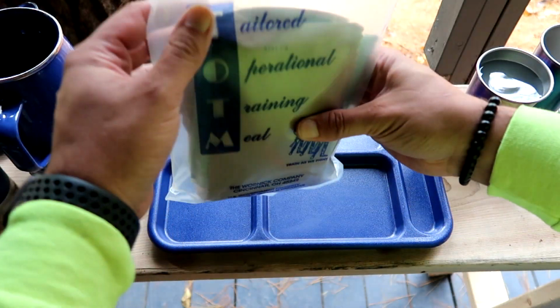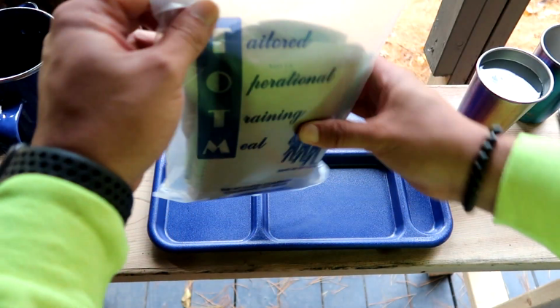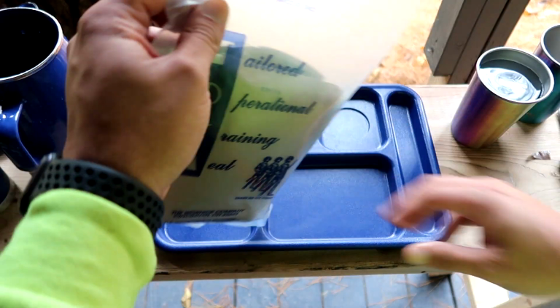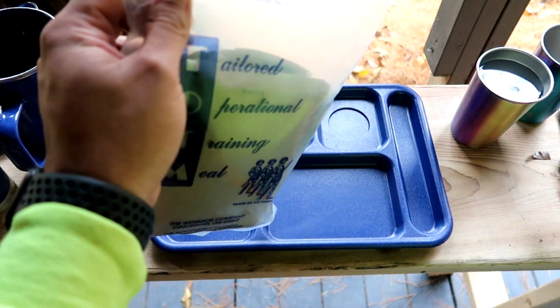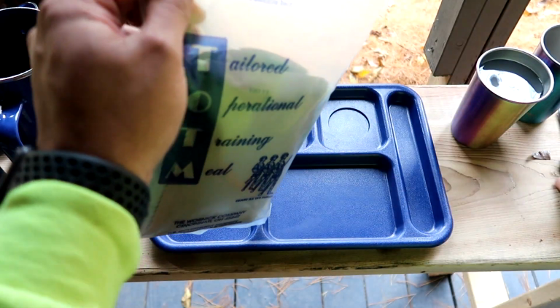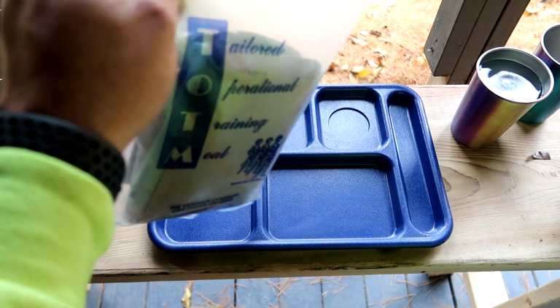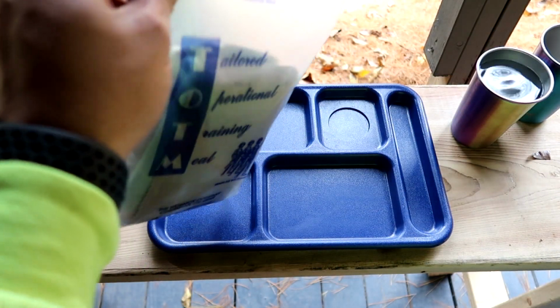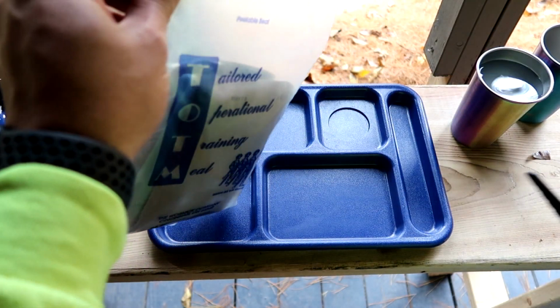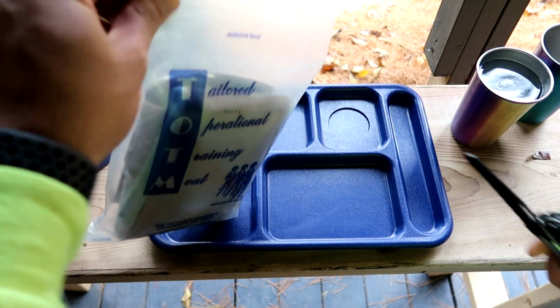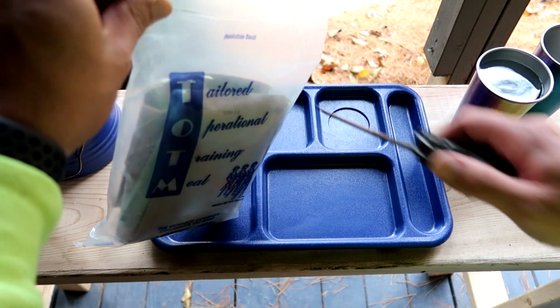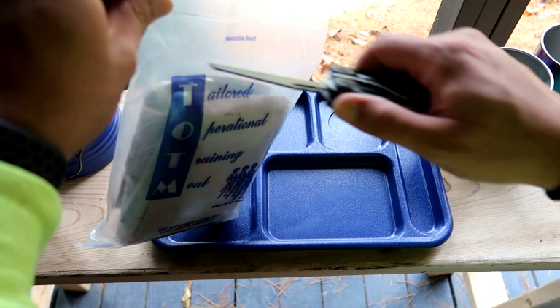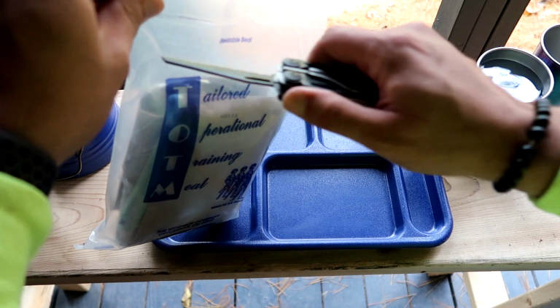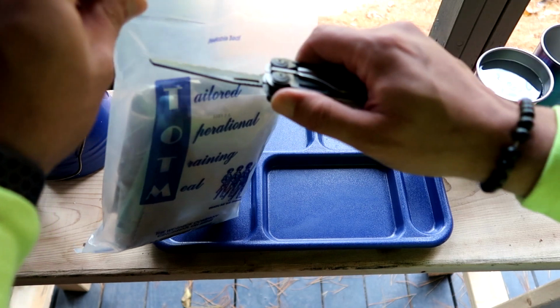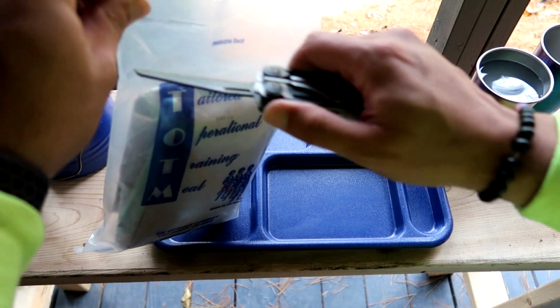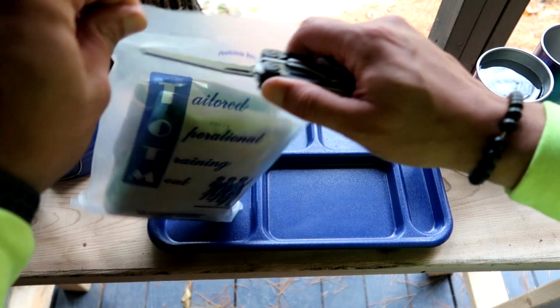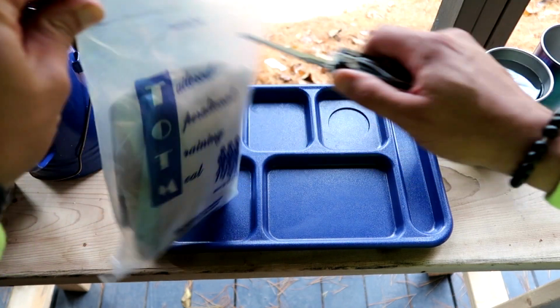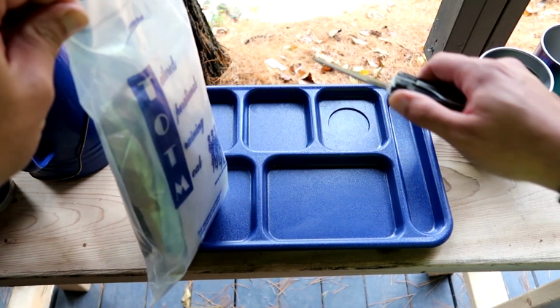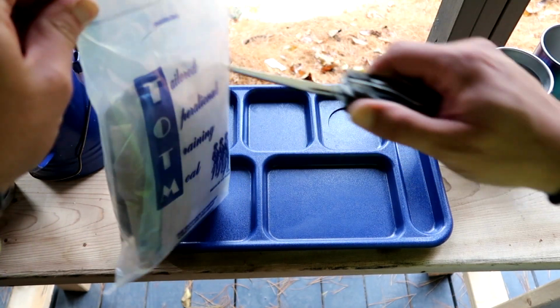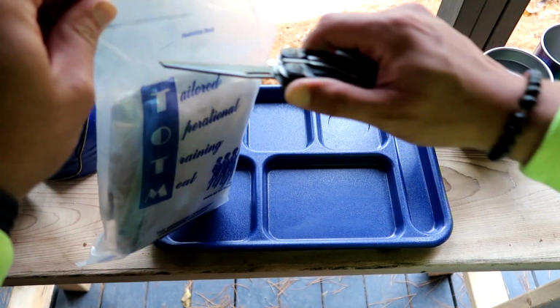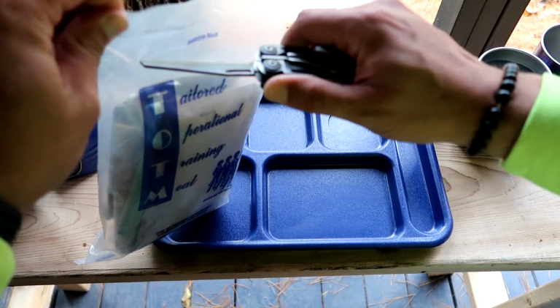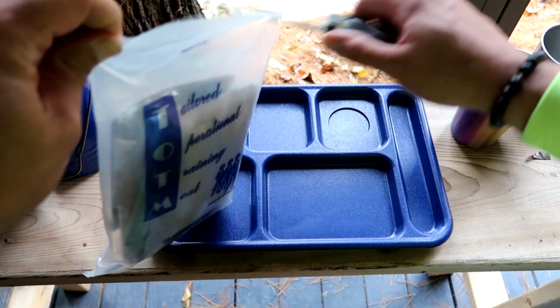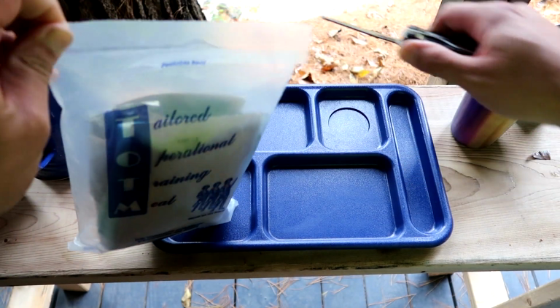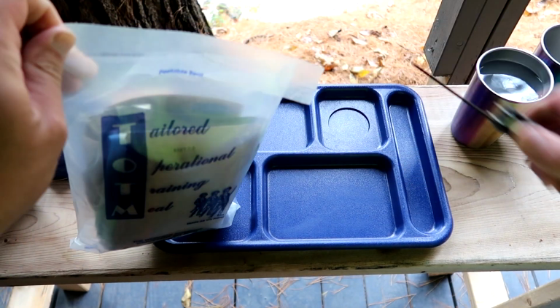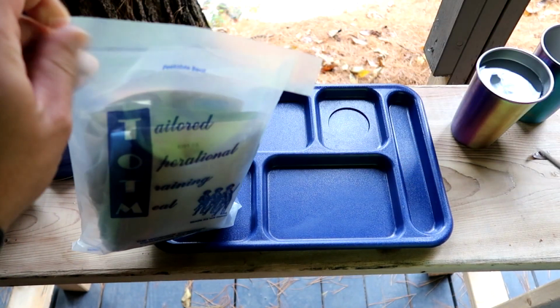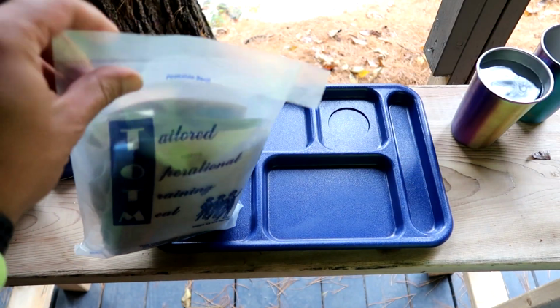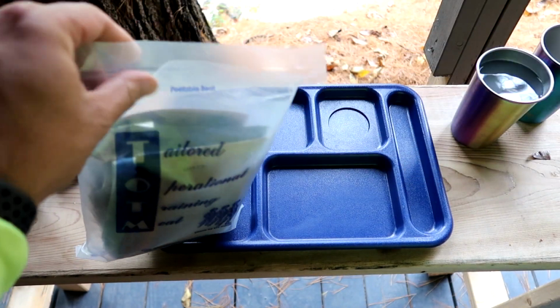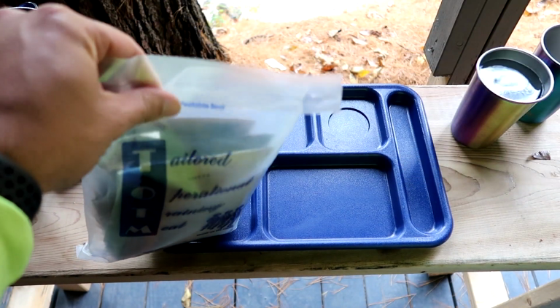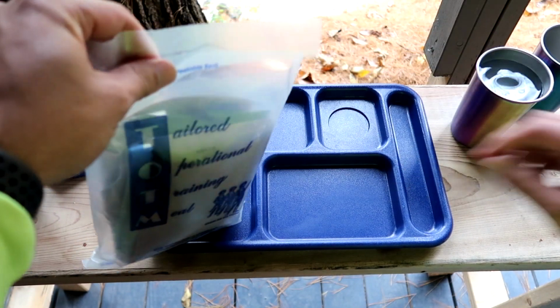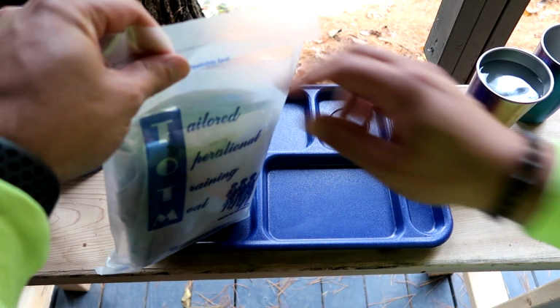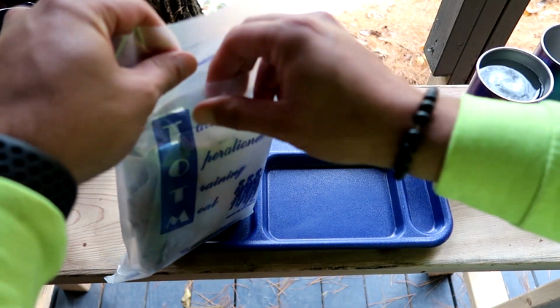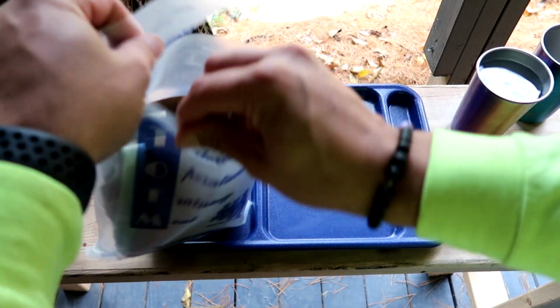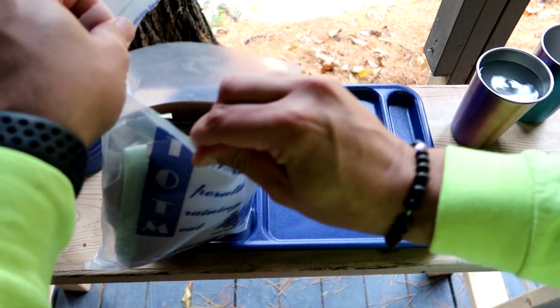And that's enough yakking out of me. Let's get her opened up and see what we got going on here.